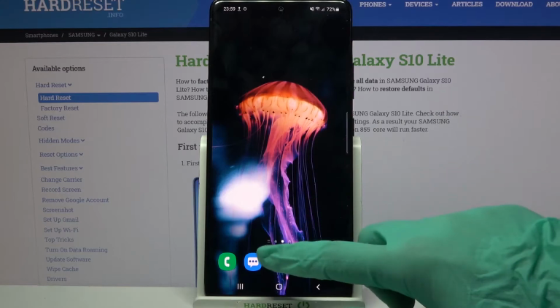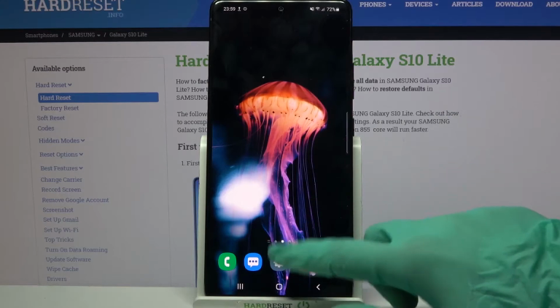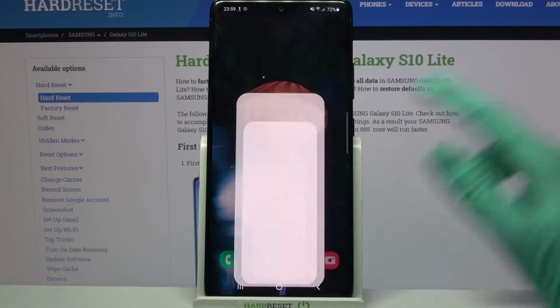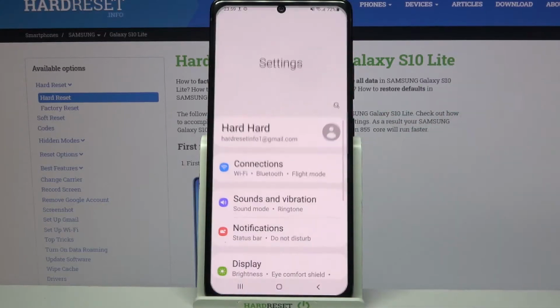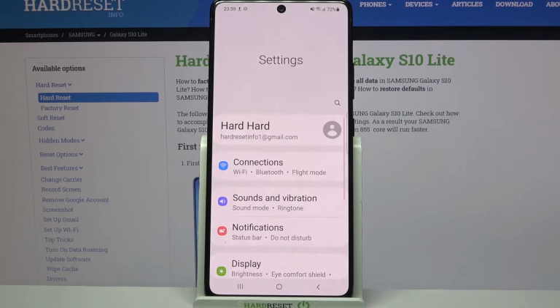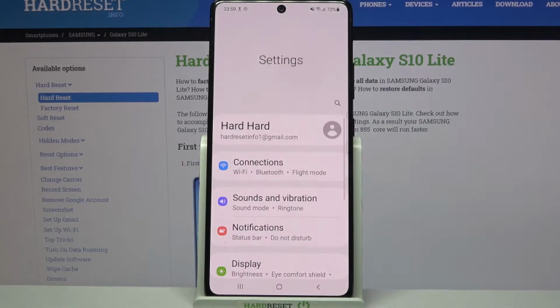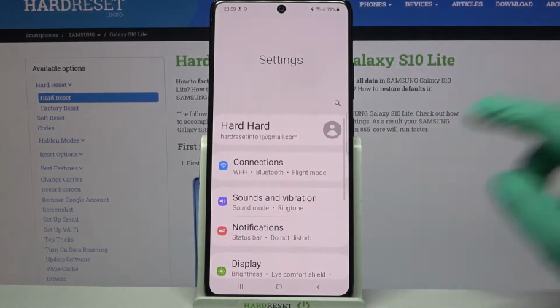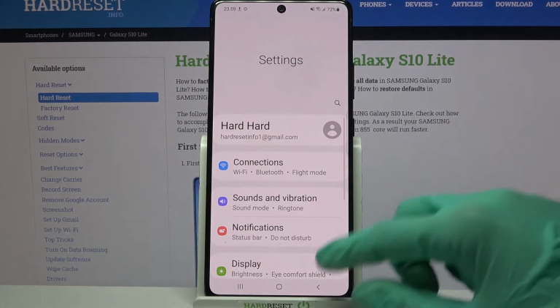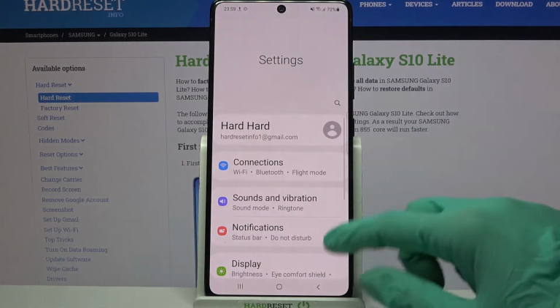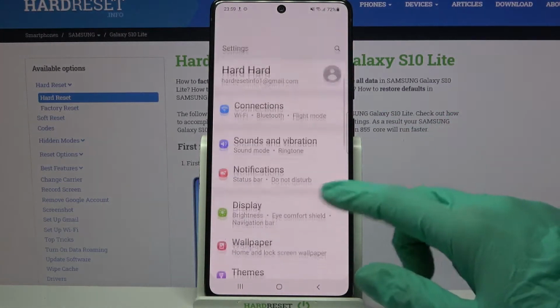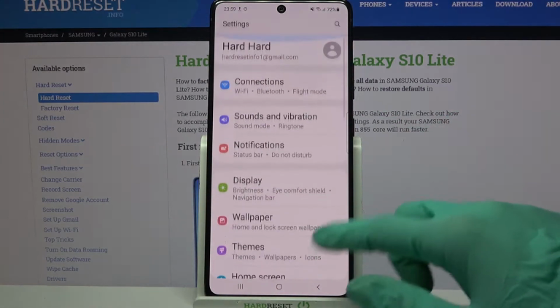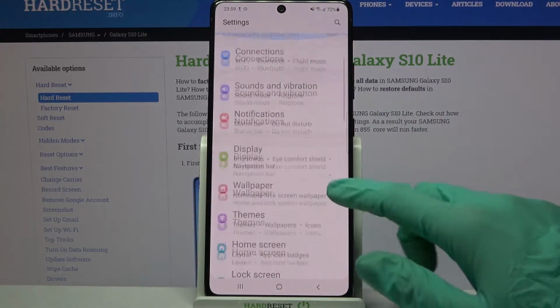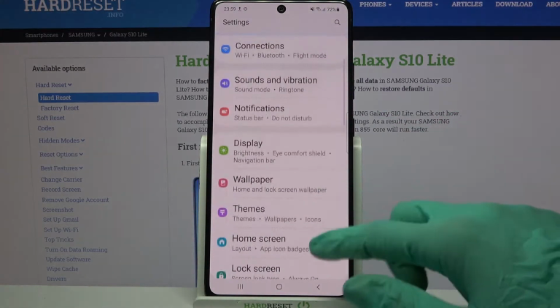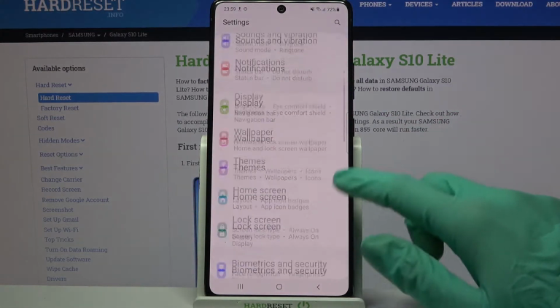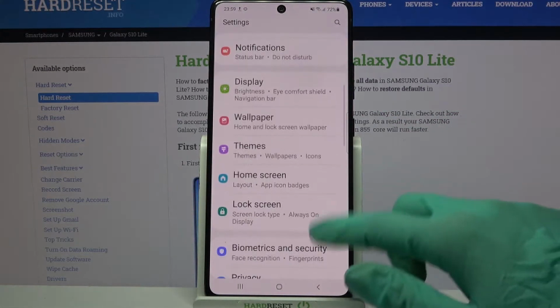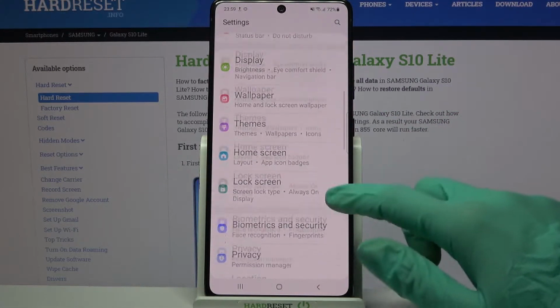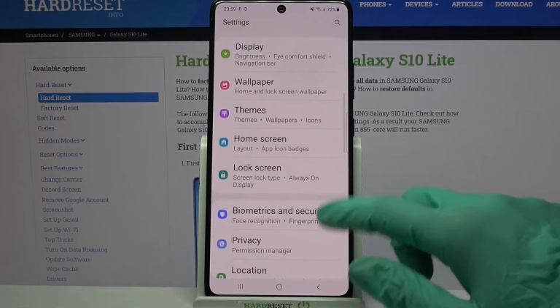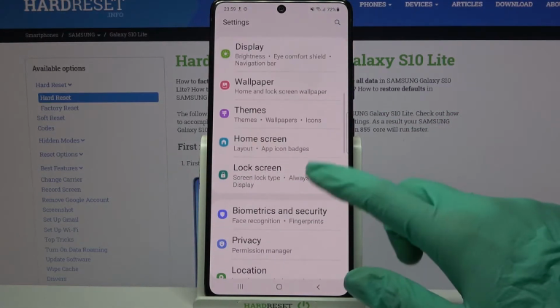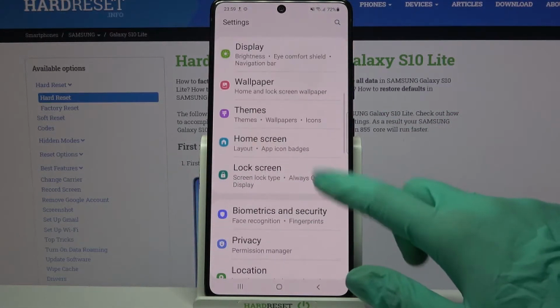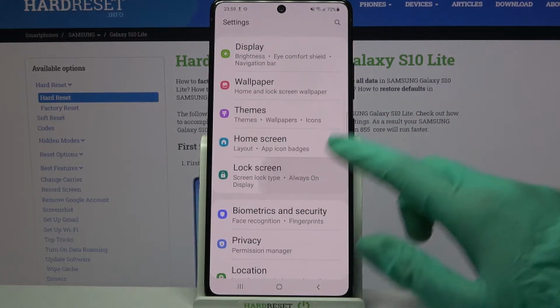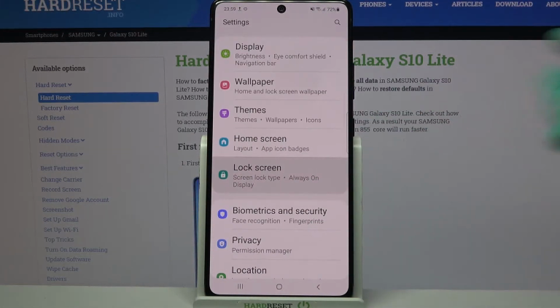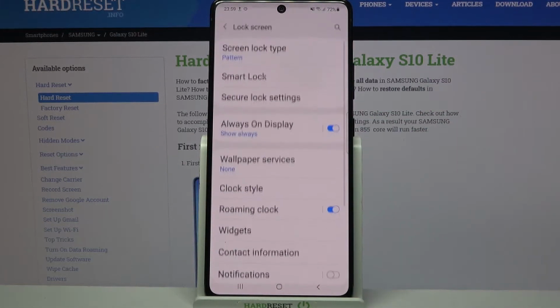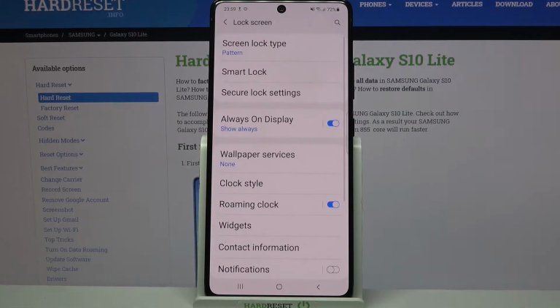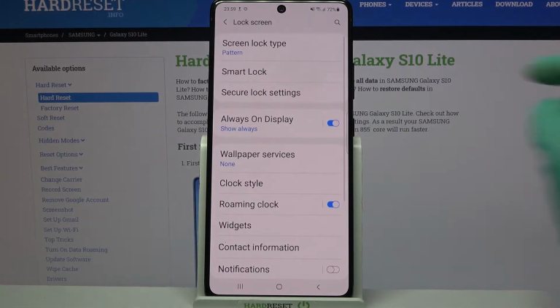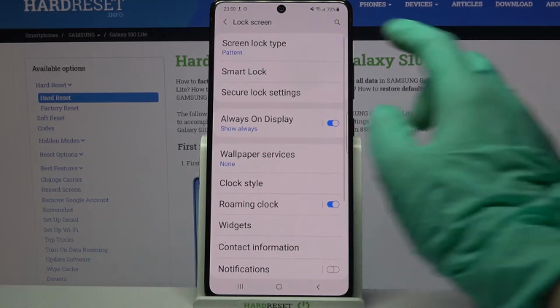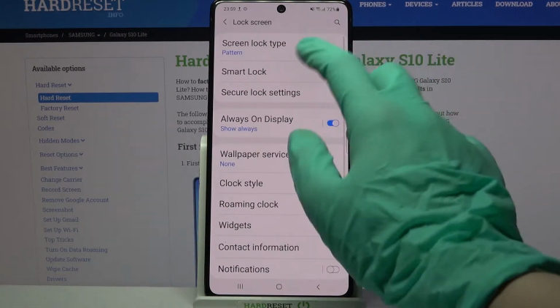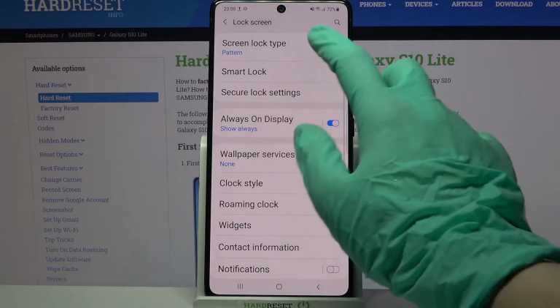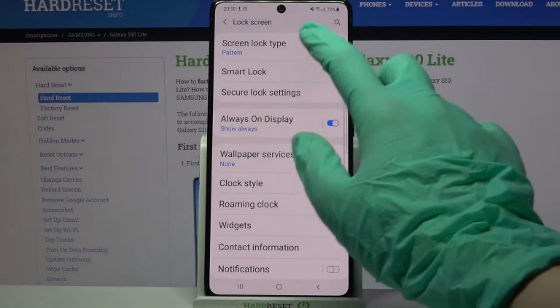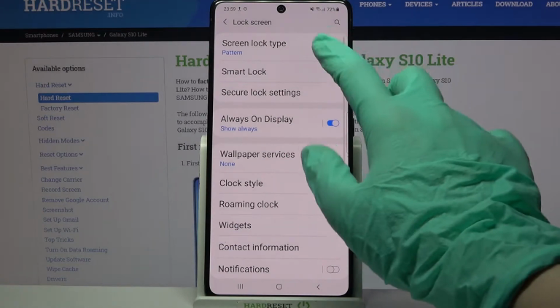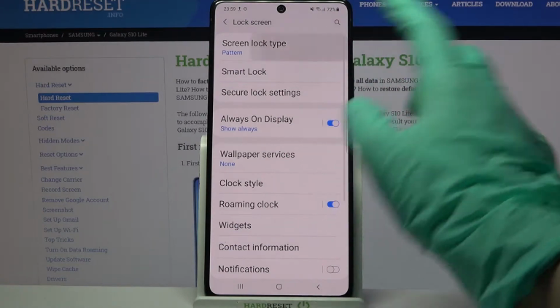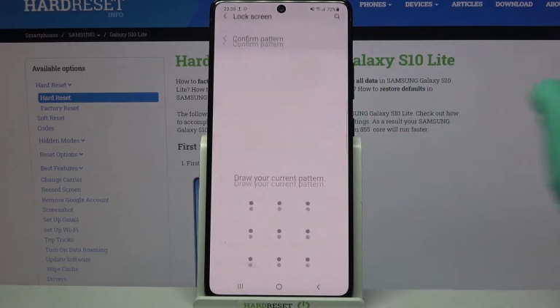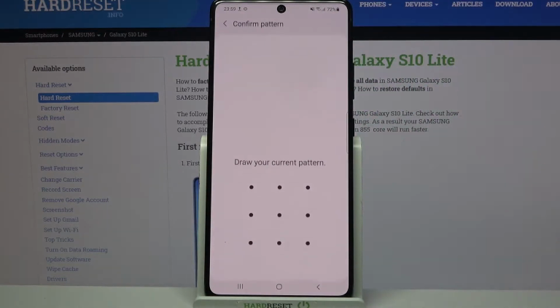Firstly, open Settings. Now scroll down, click on Lock Screen over here and tap on Screen Lock Type.